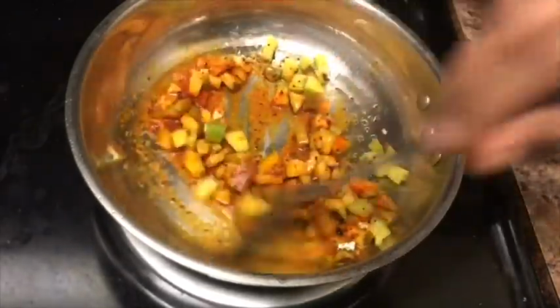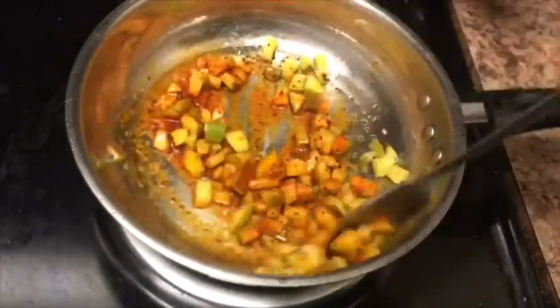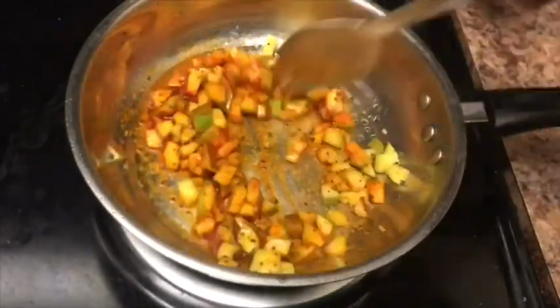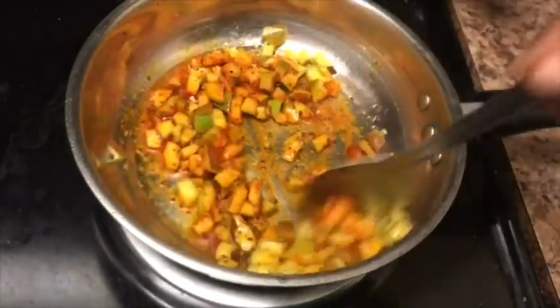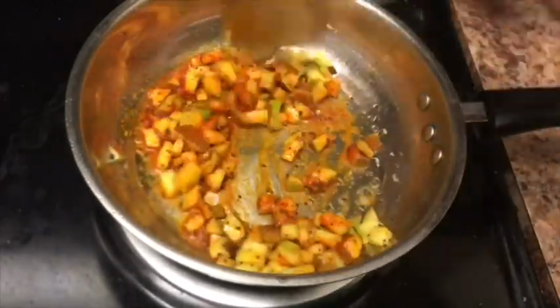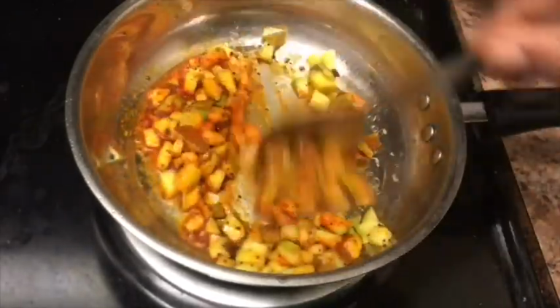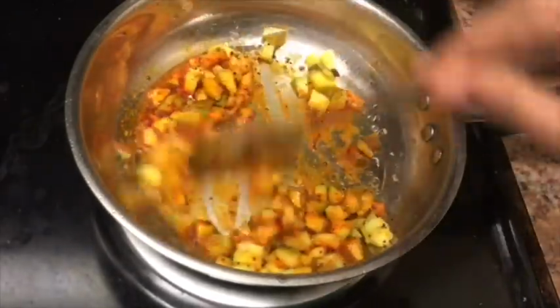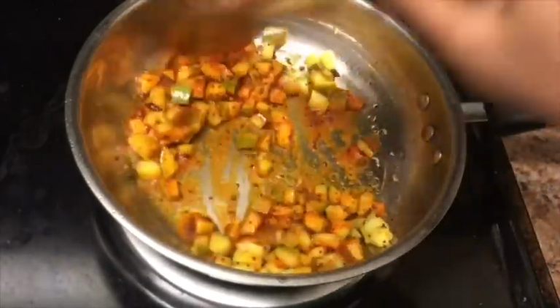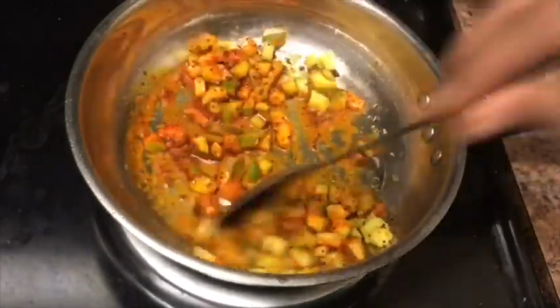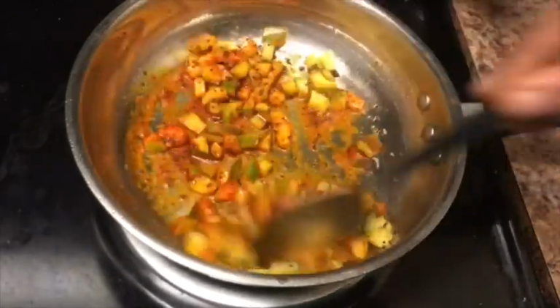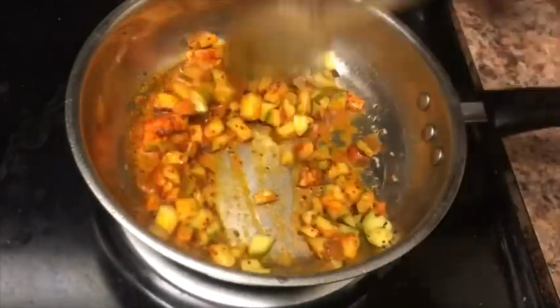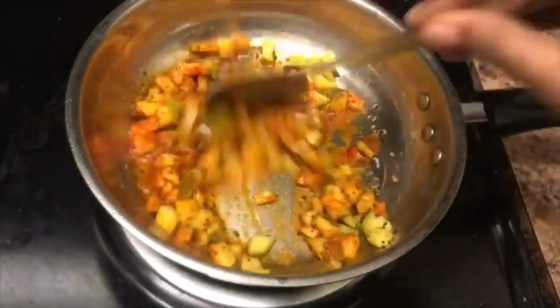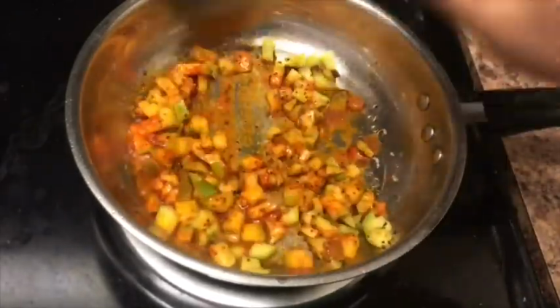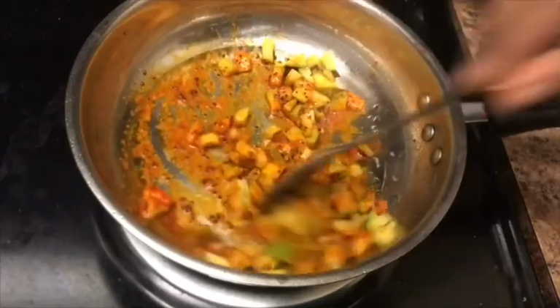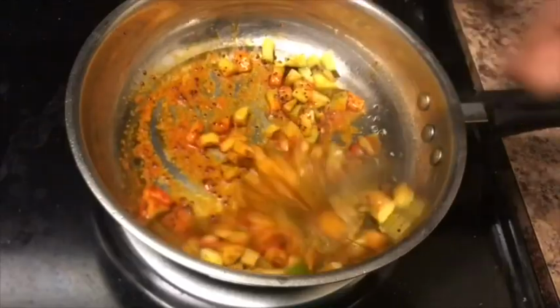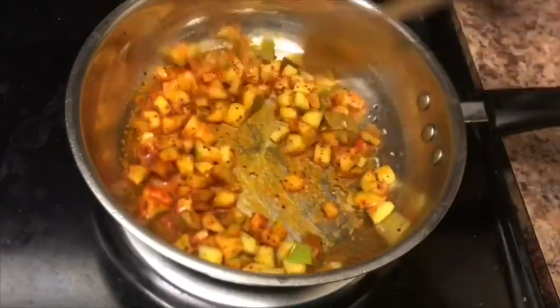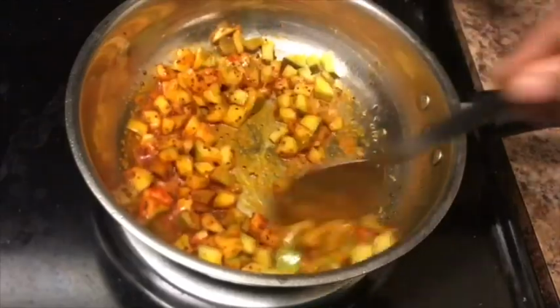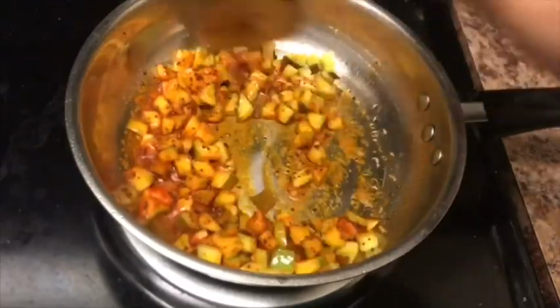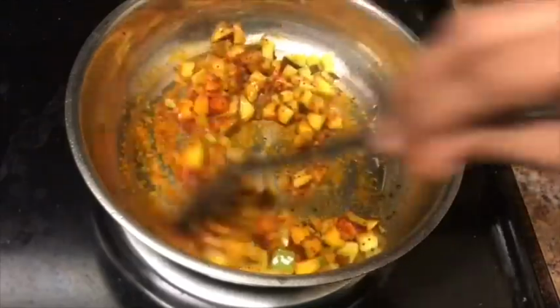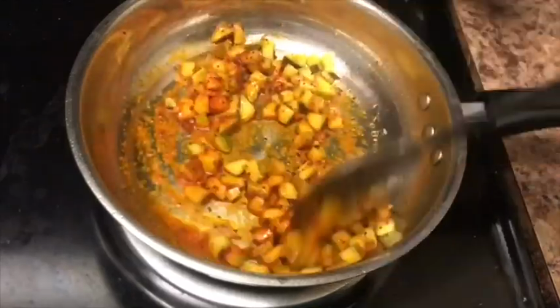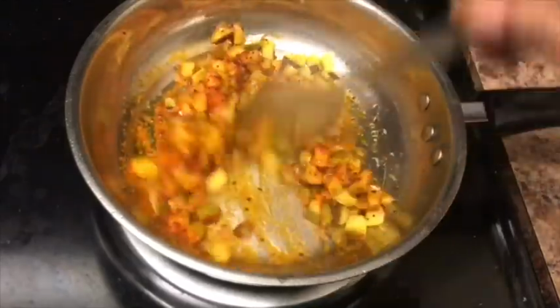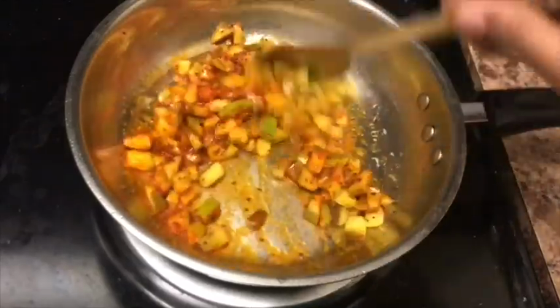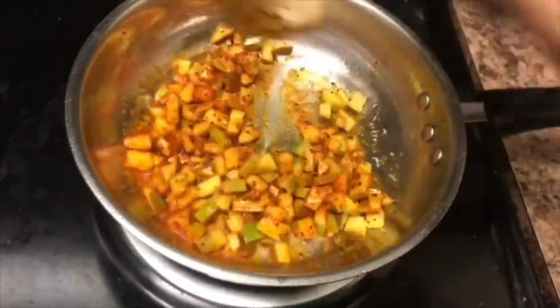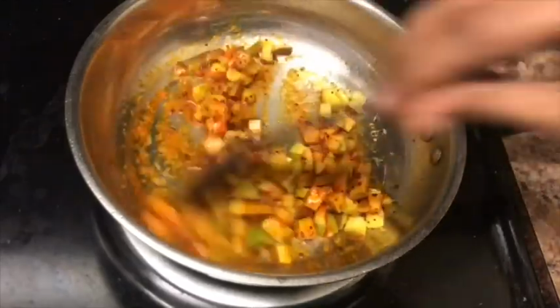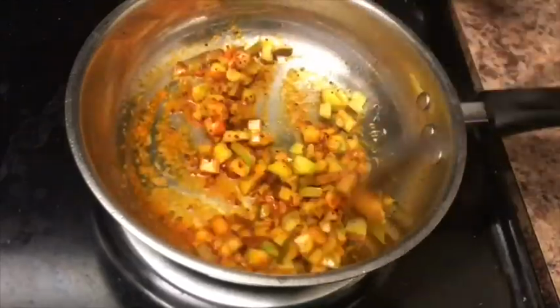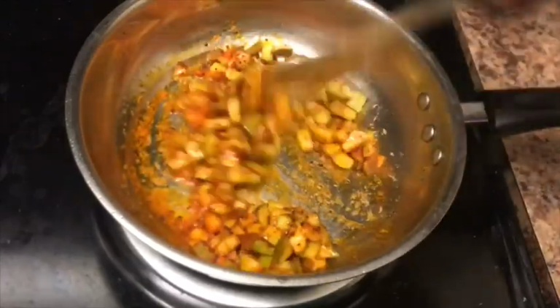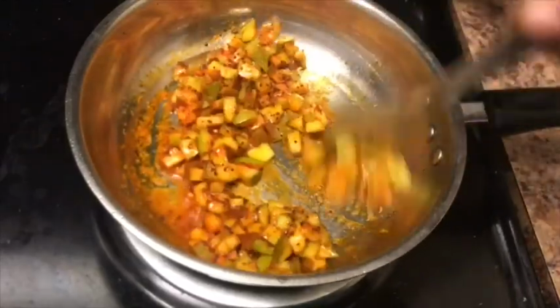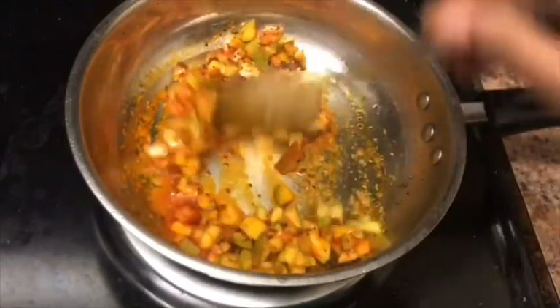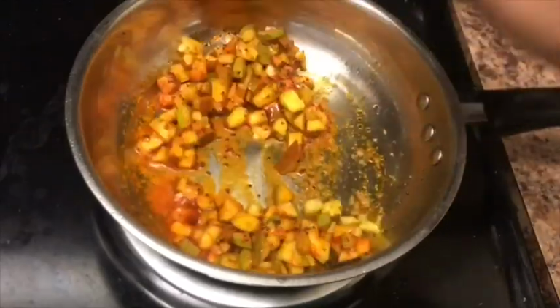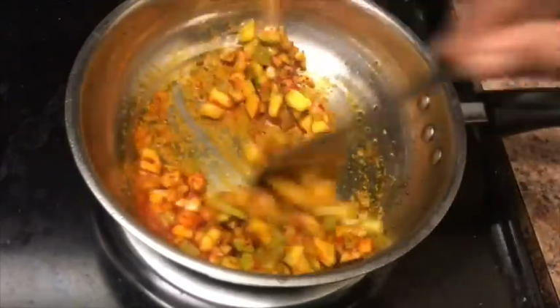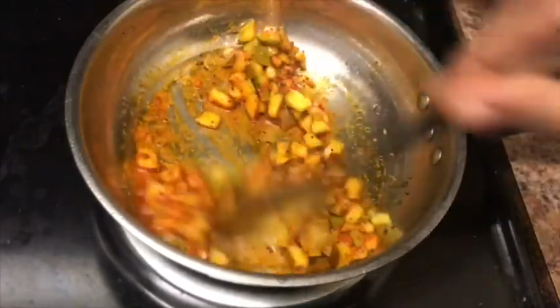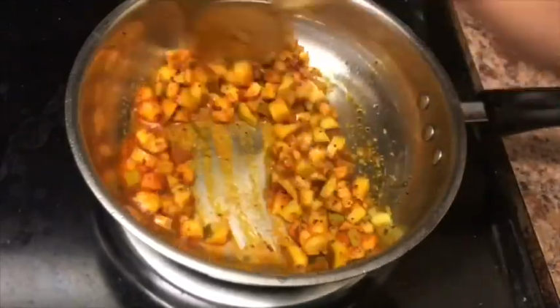This is the taste. You can taste it — a lot of mango flavor comes through.